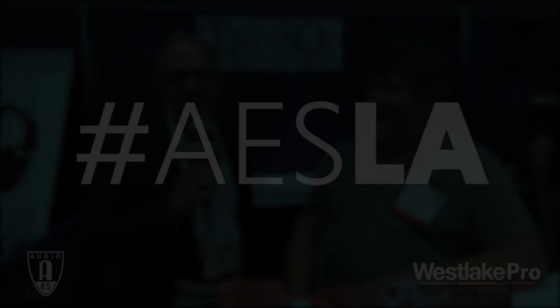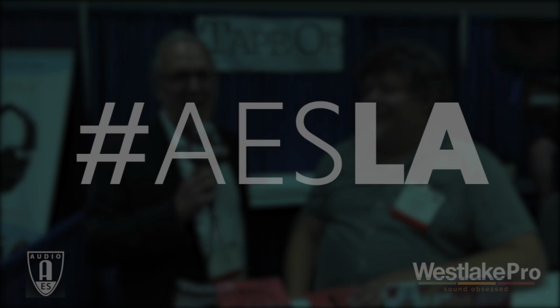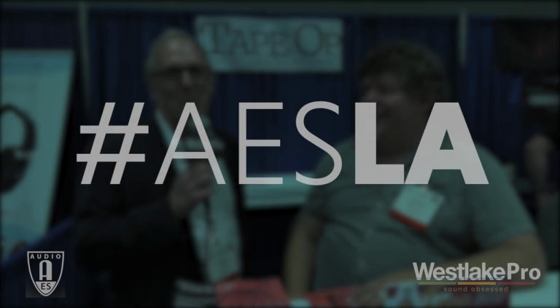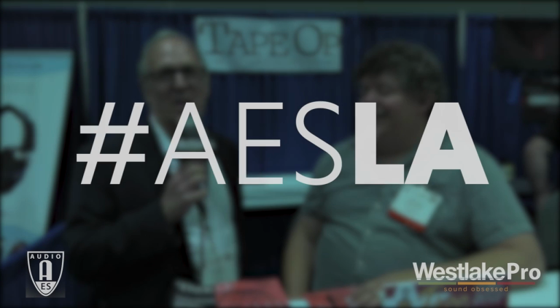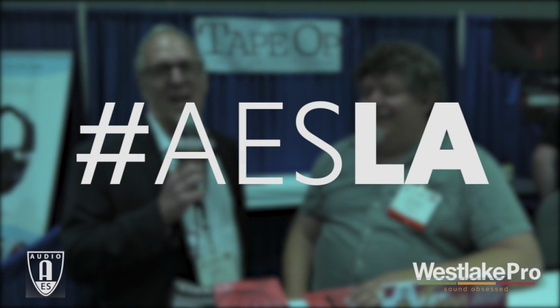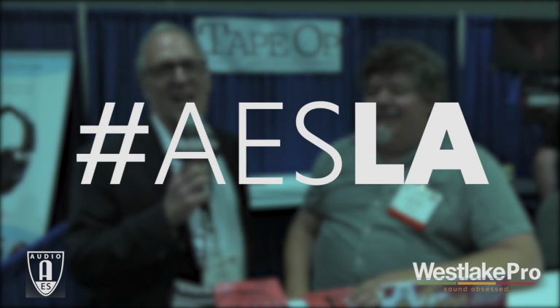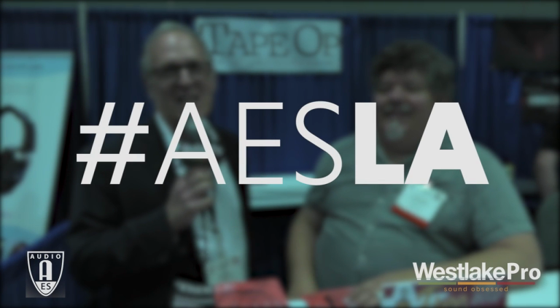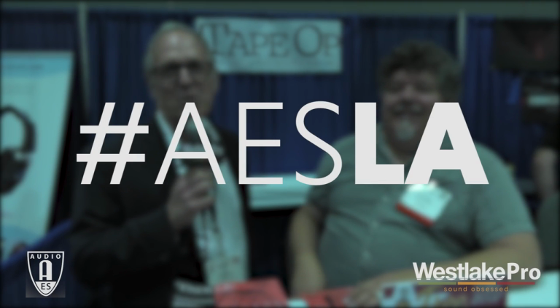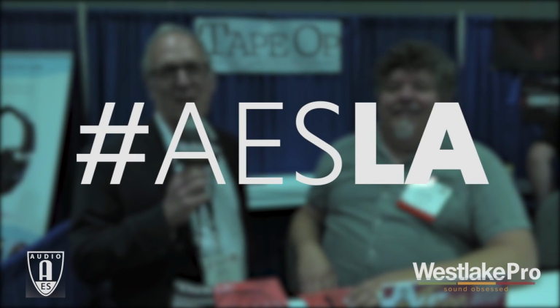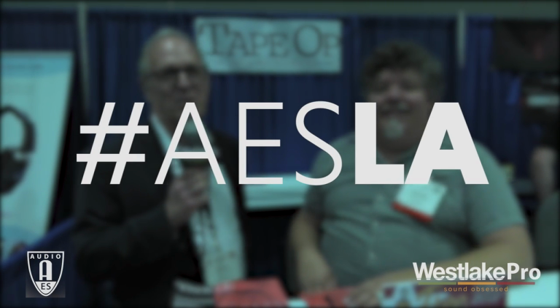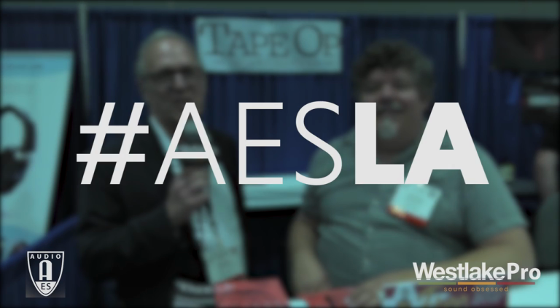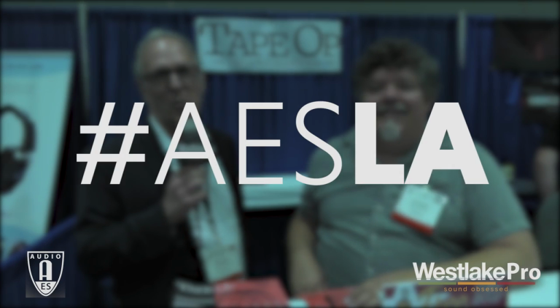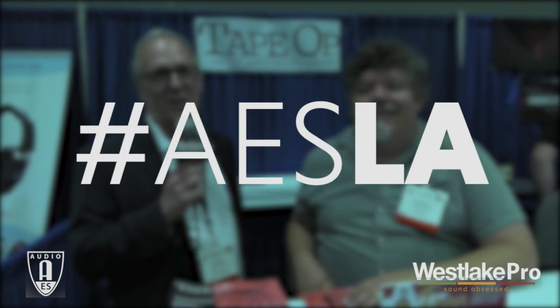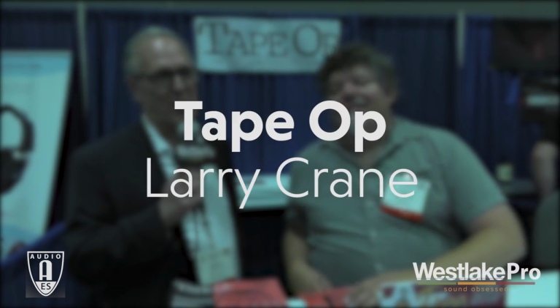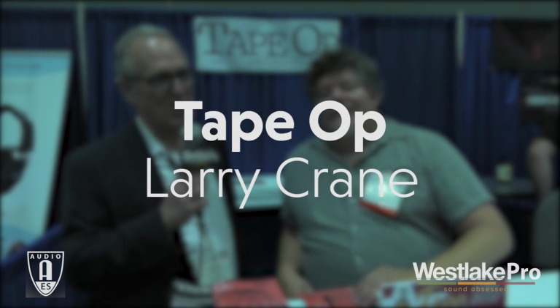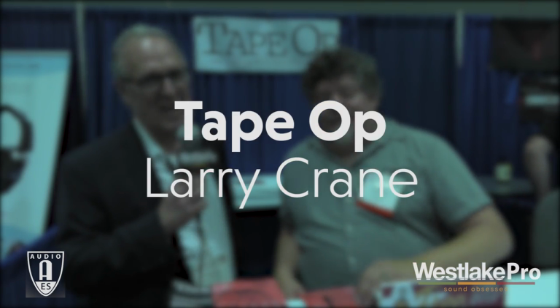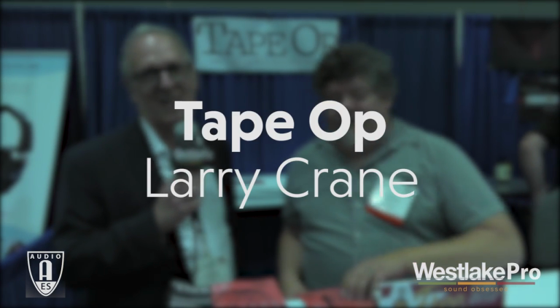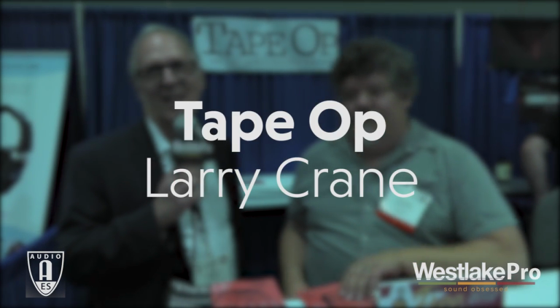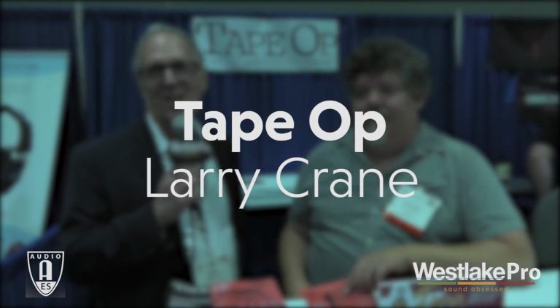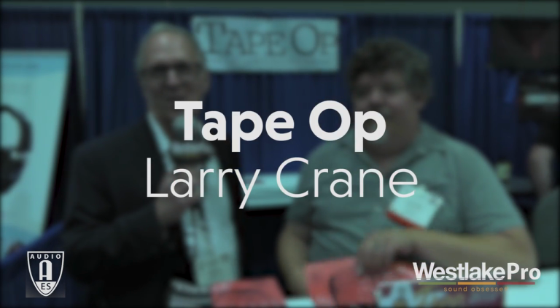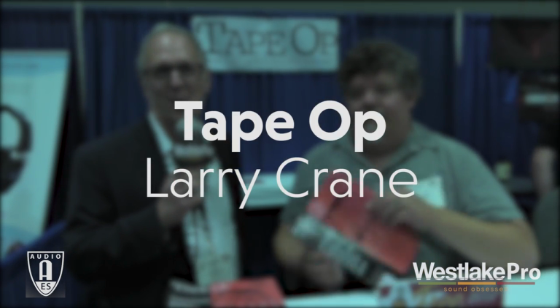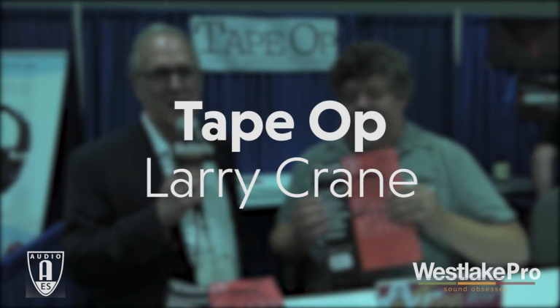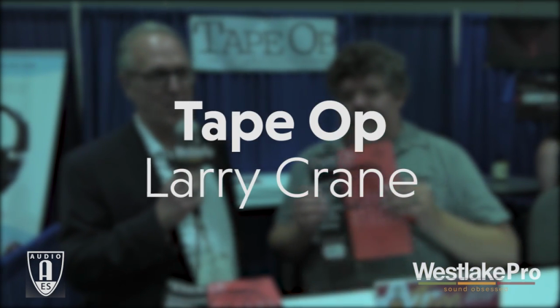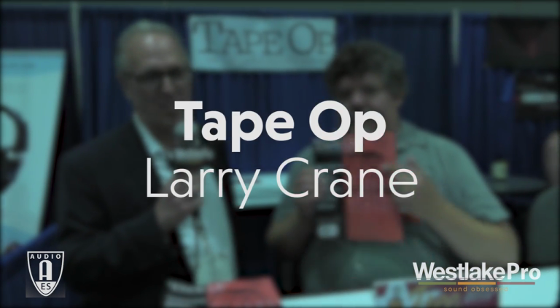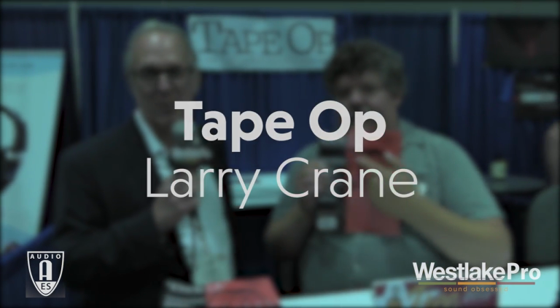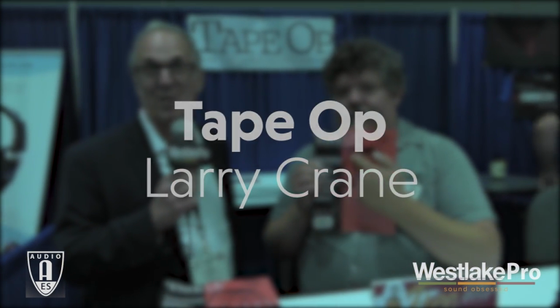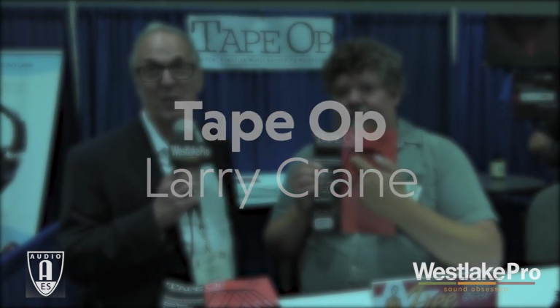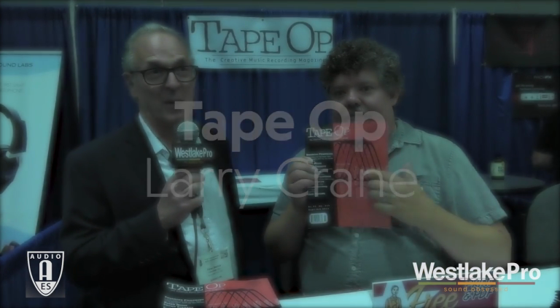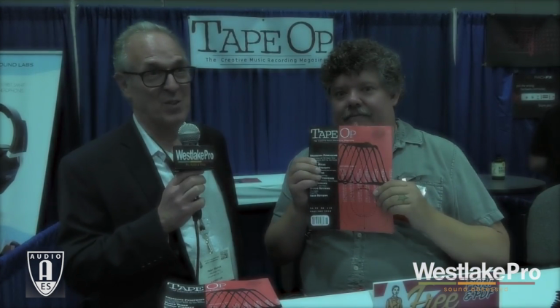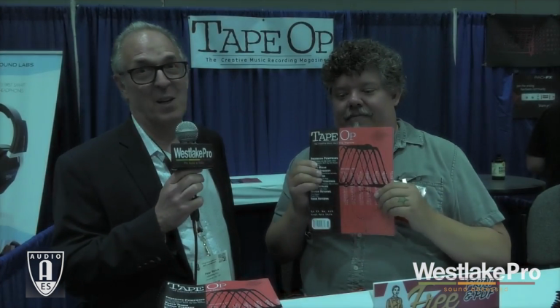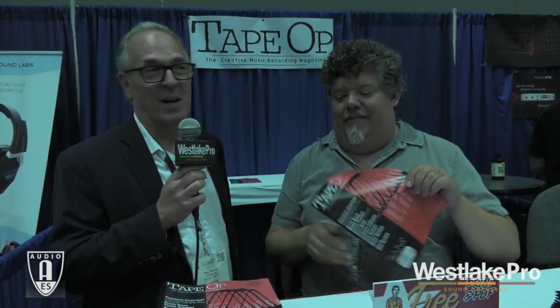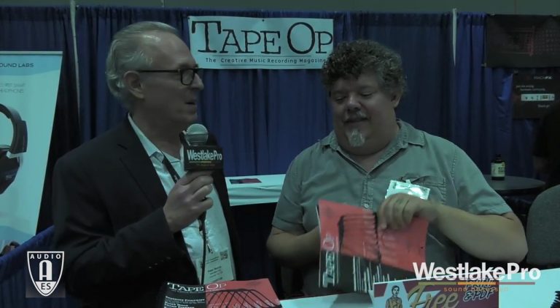Hey, I'm here at AES 2016 with Larry Crane, editor of Tape Op, everybody's favorite magazine, I might add.